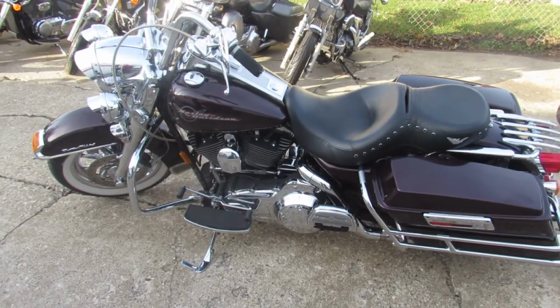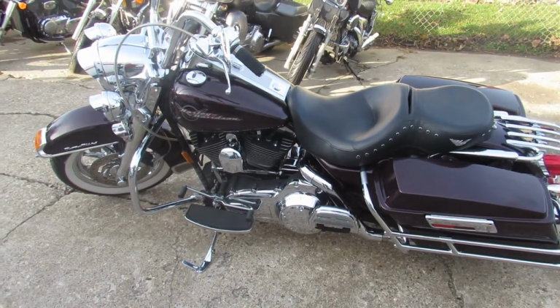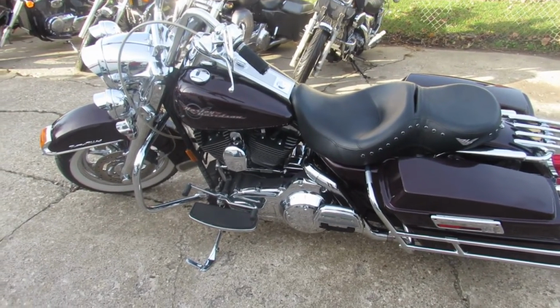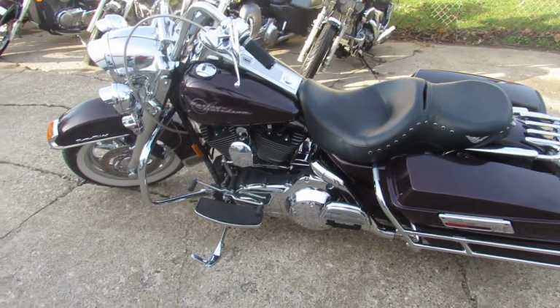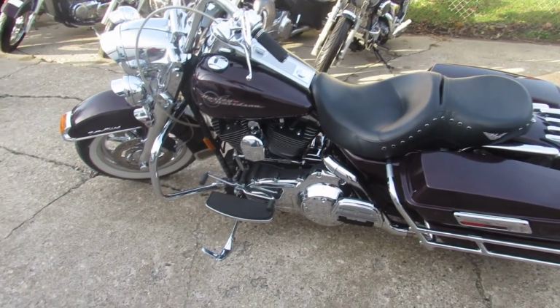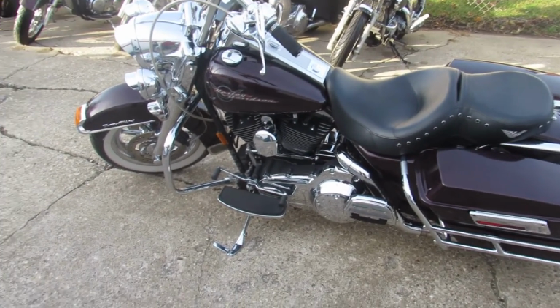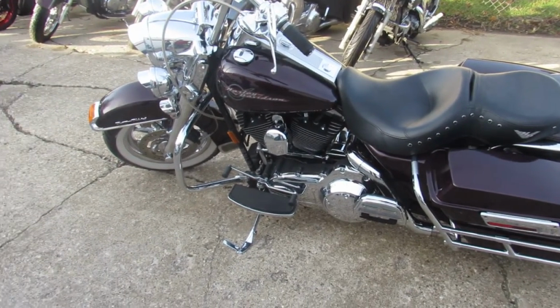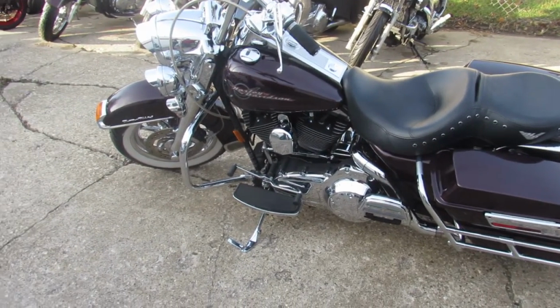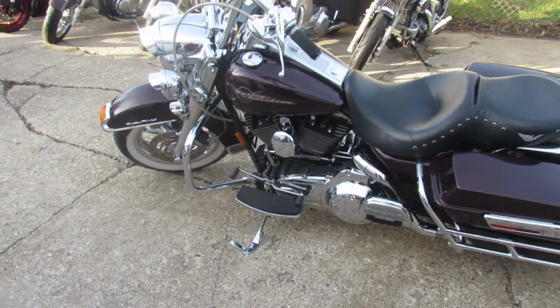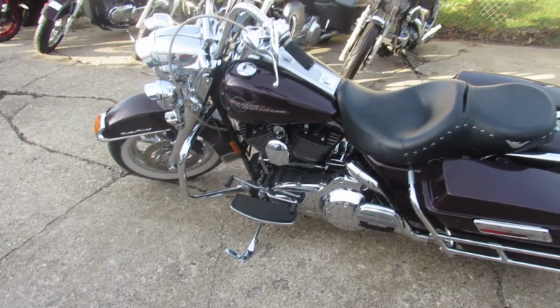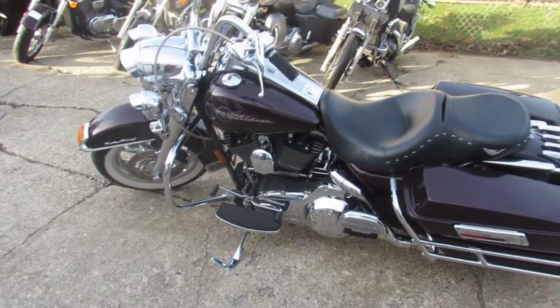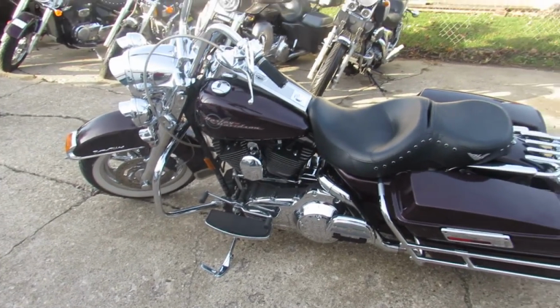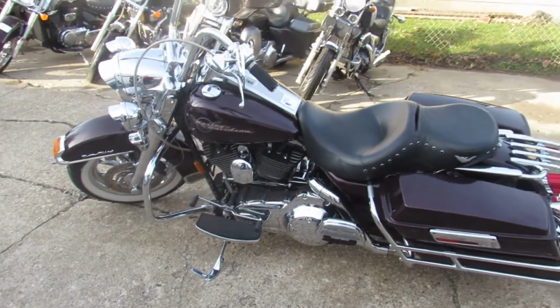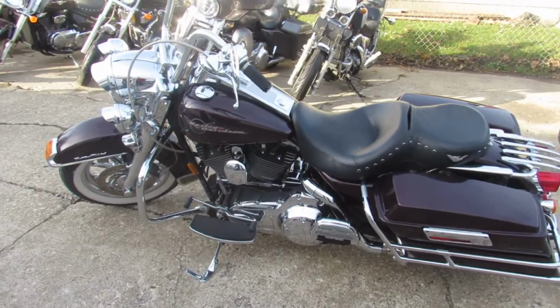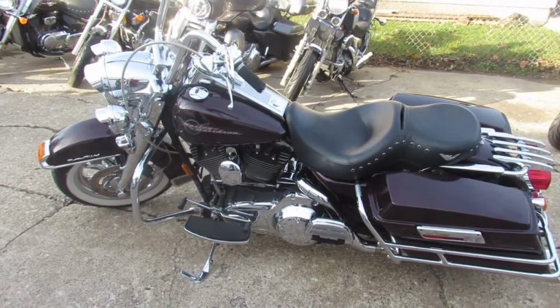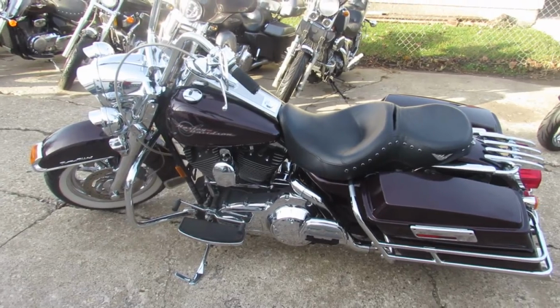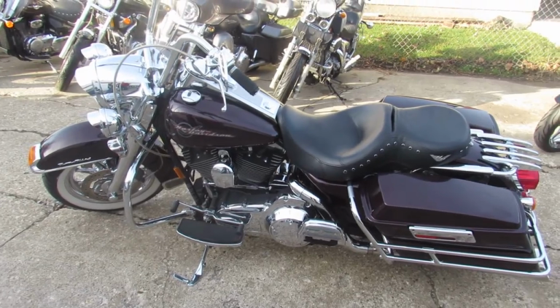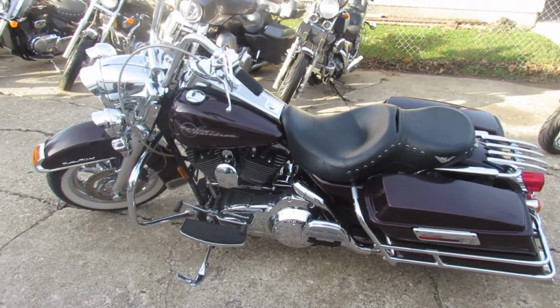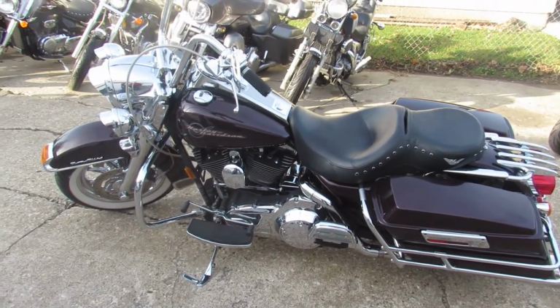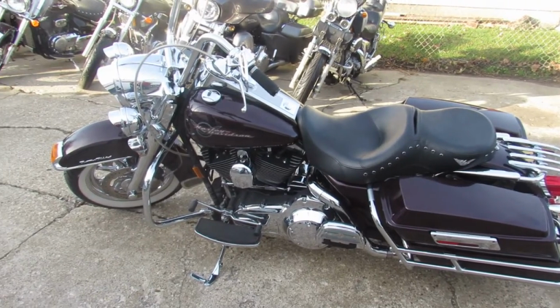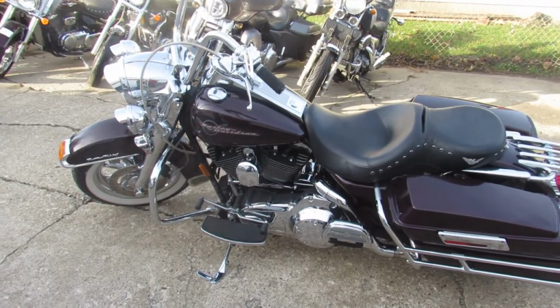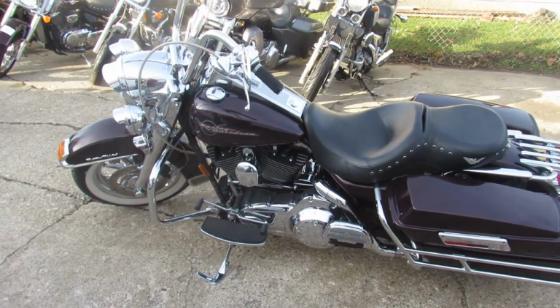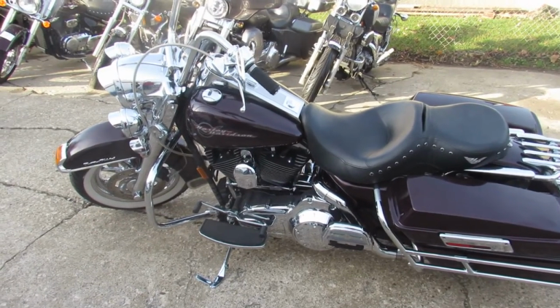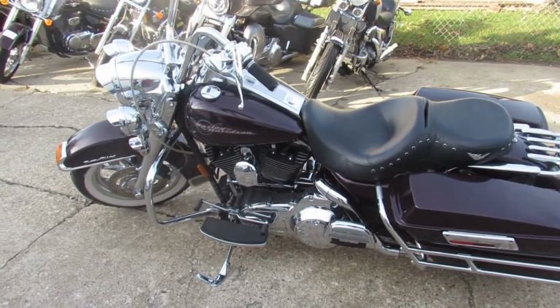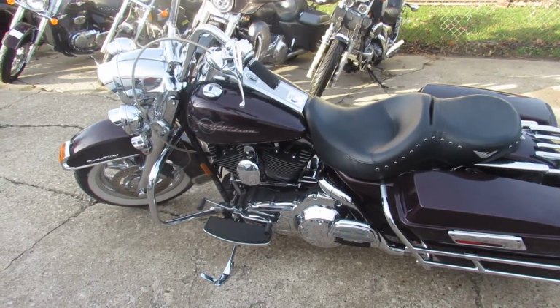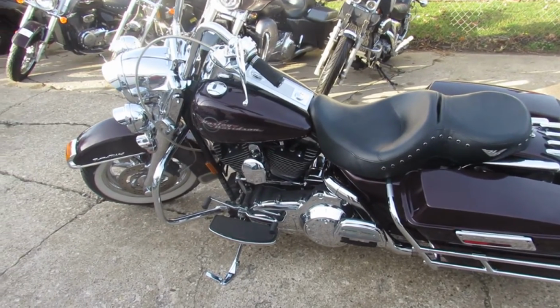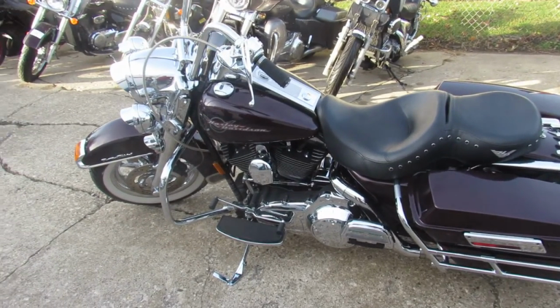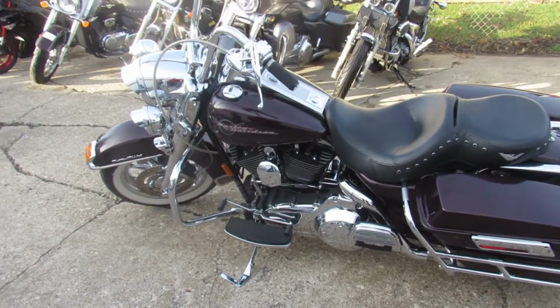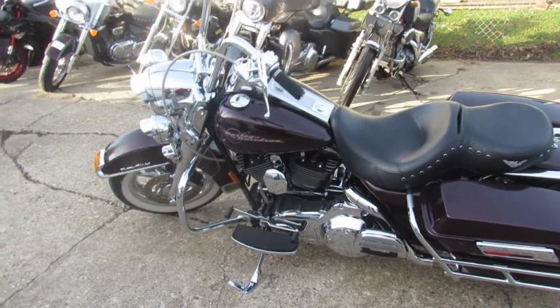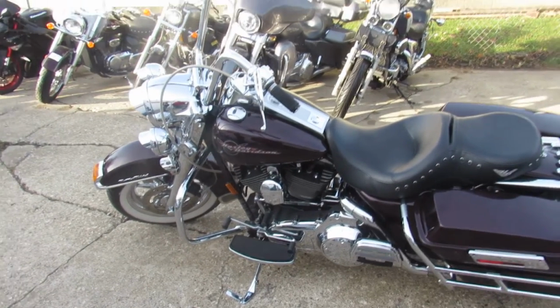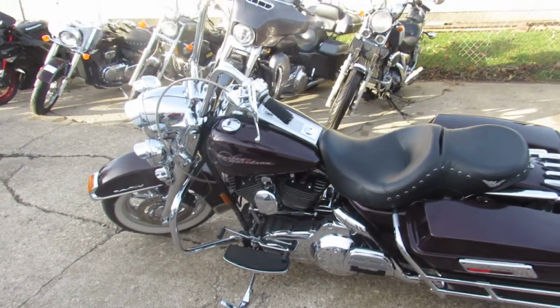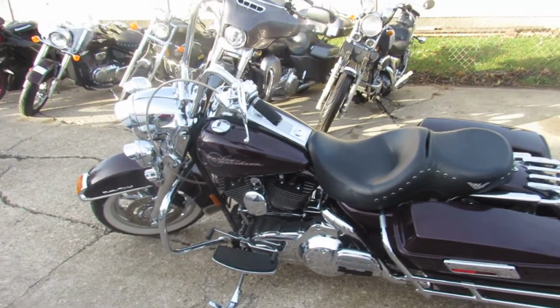It's got the hard saddlebags, it's got low miles — it's a great looking Road King. This thing's going to turn heads wherever you go.